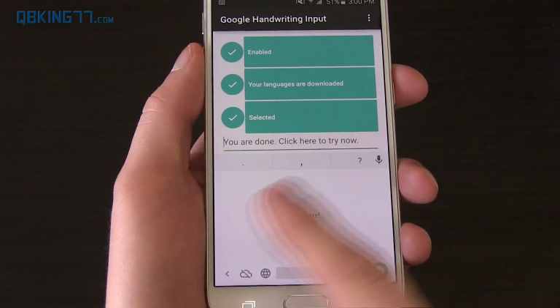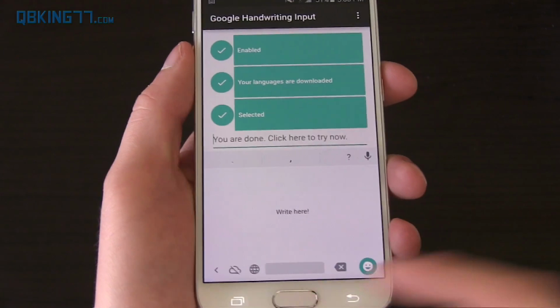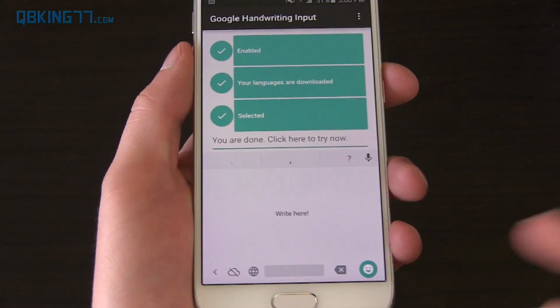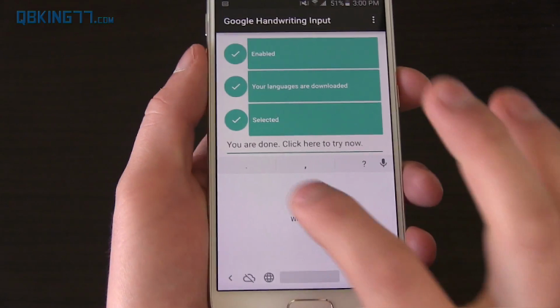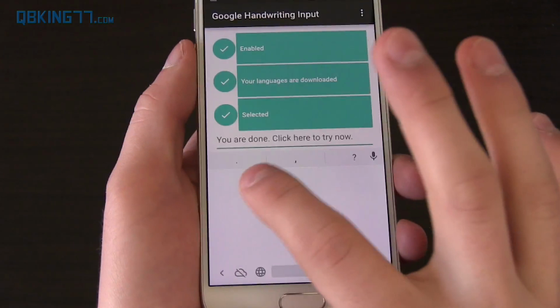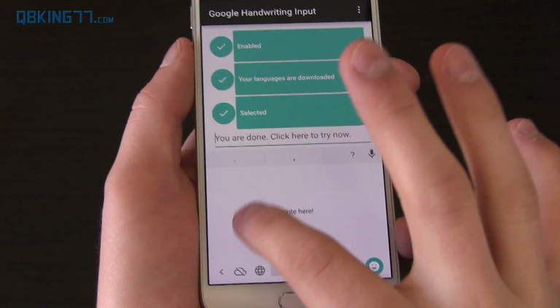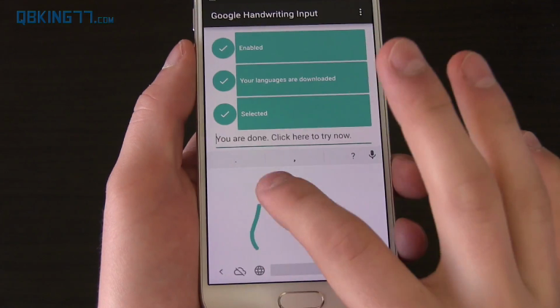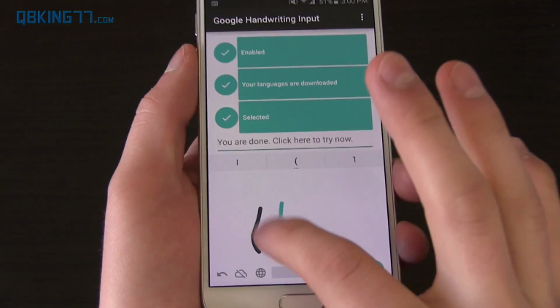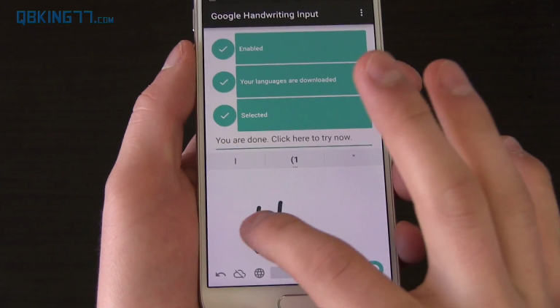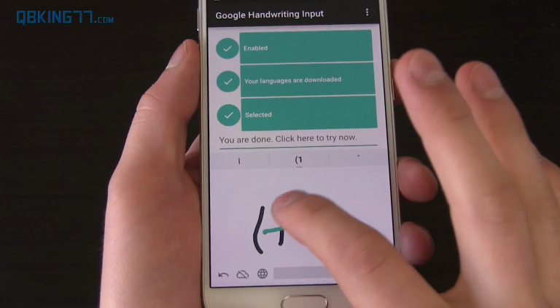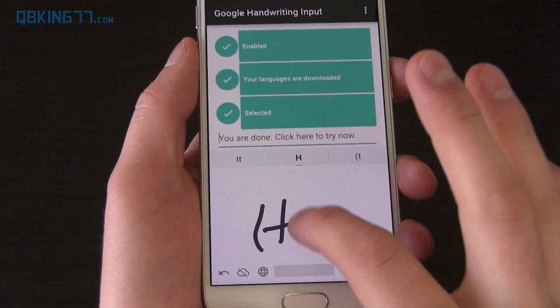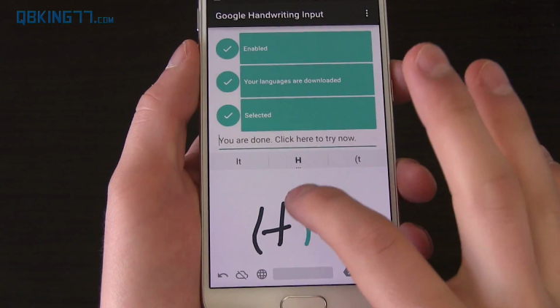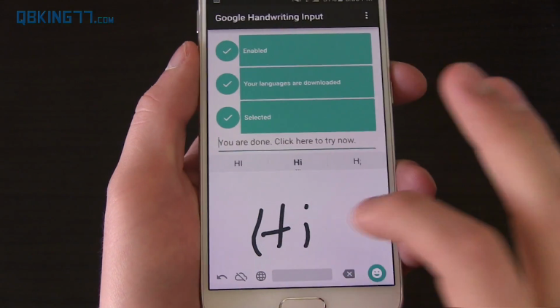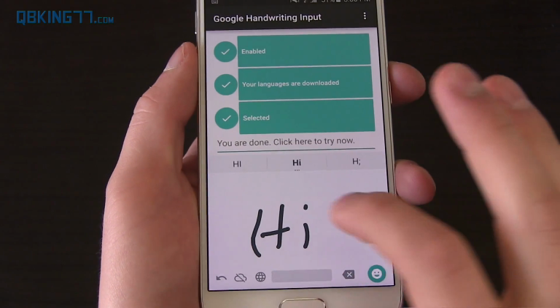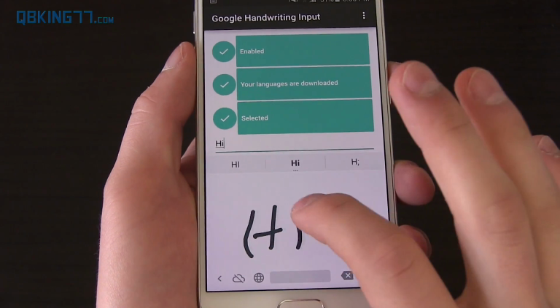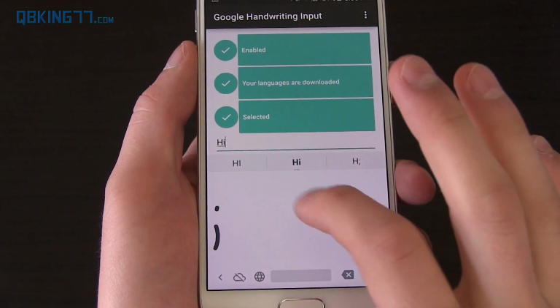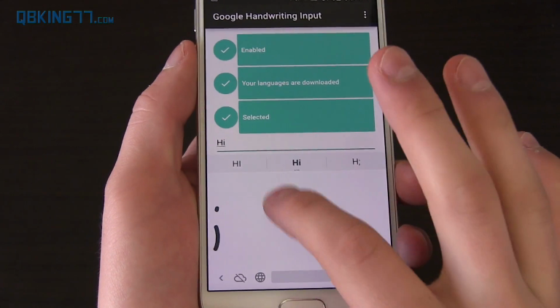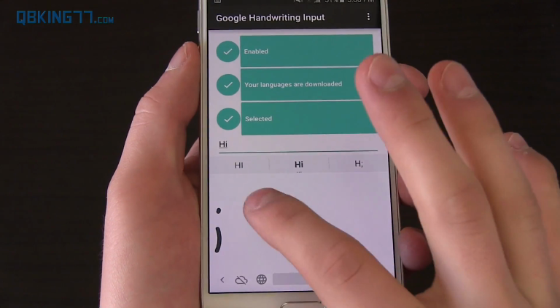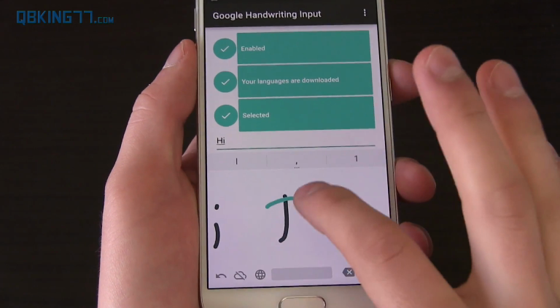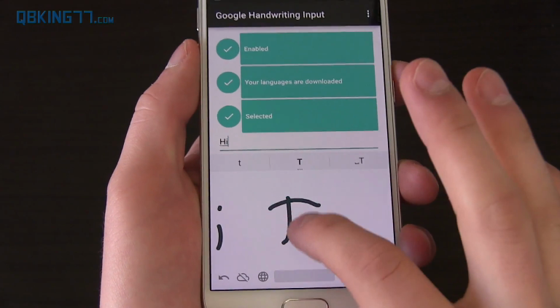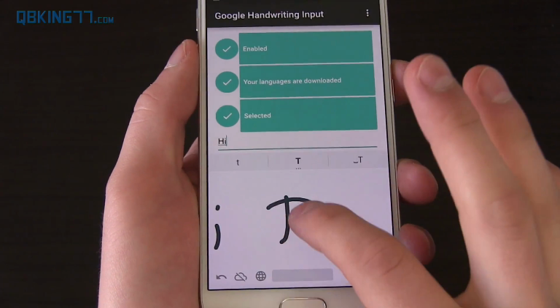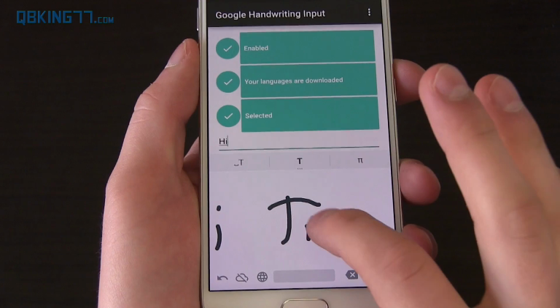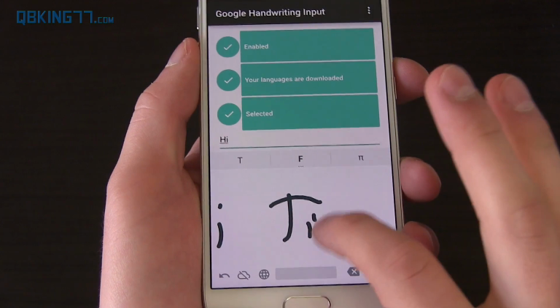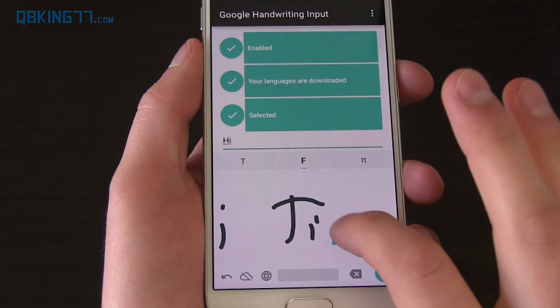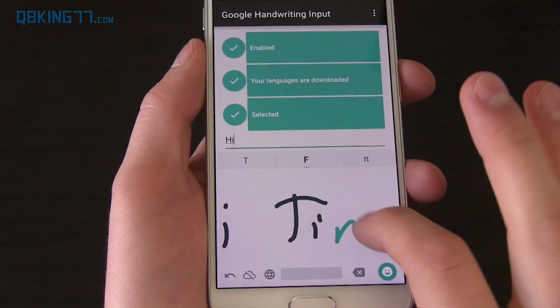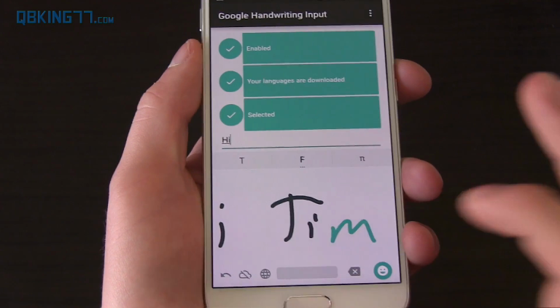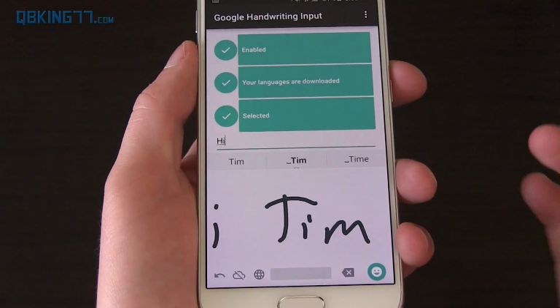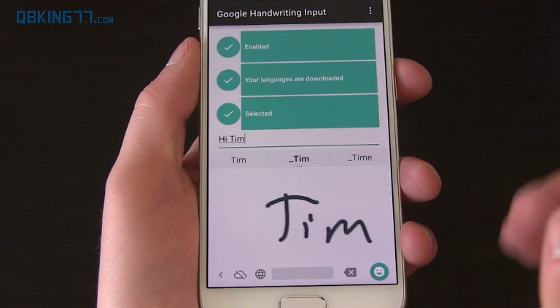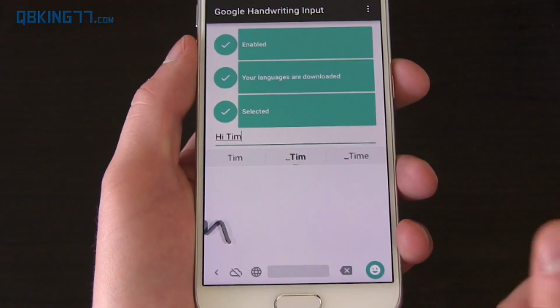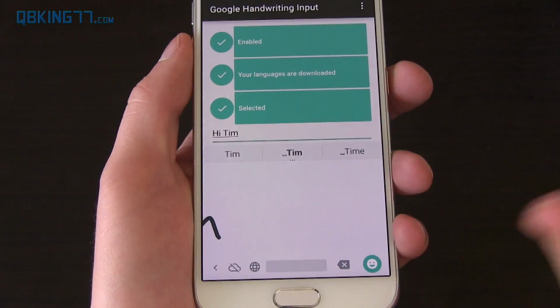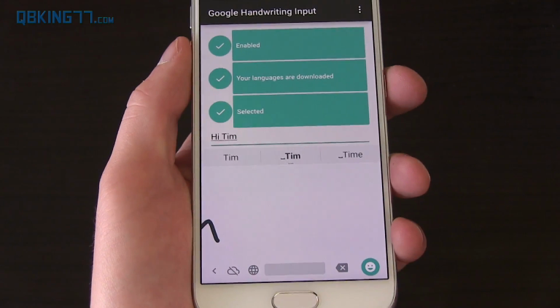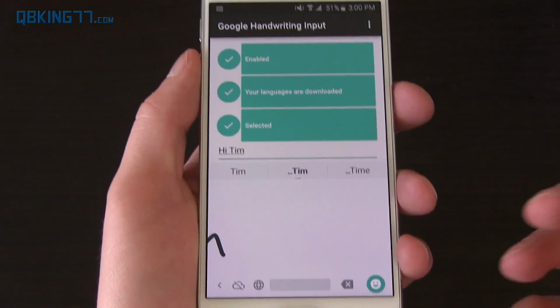I mean, it's just a light theme. If you want to say 'Hi Tim' — and there you go.